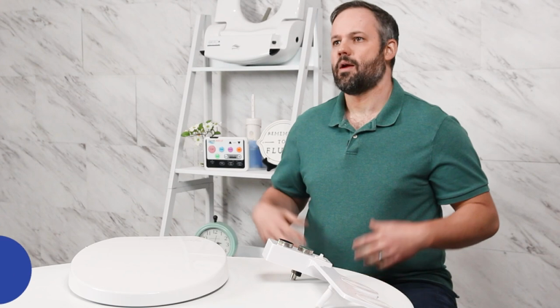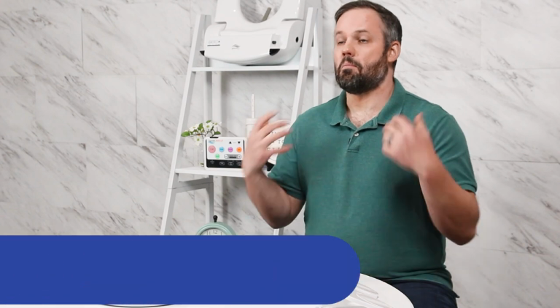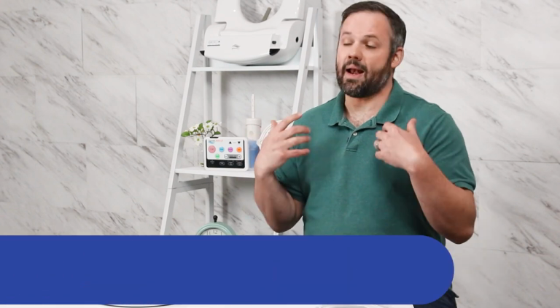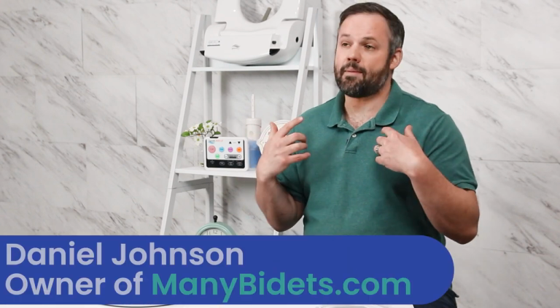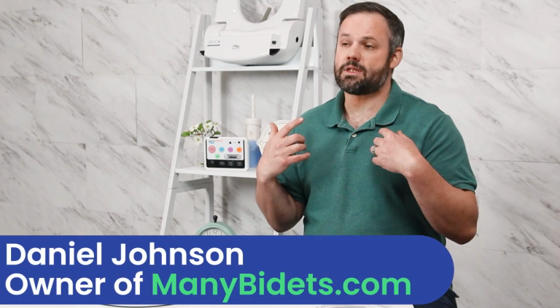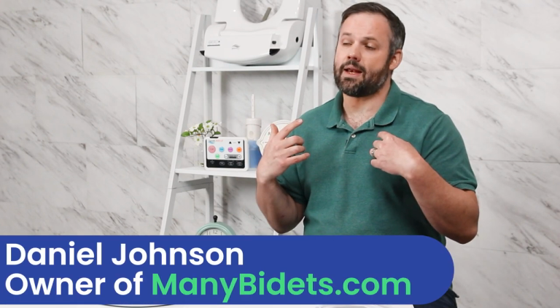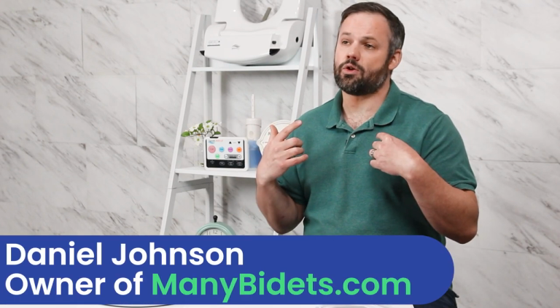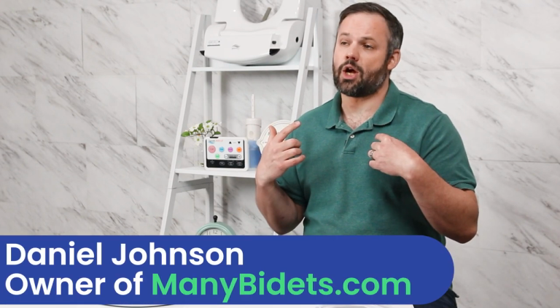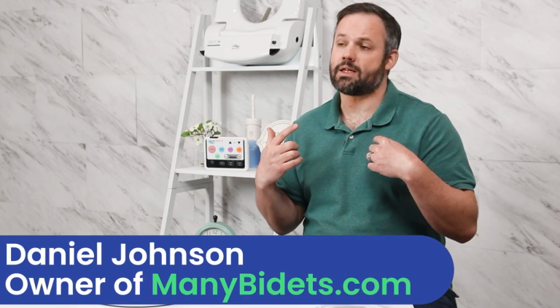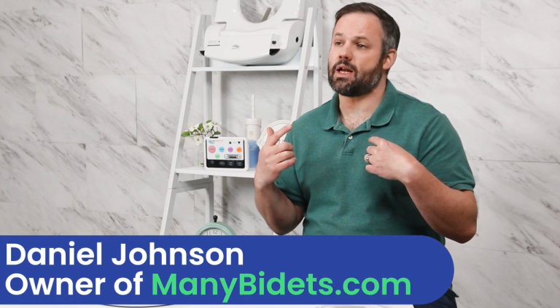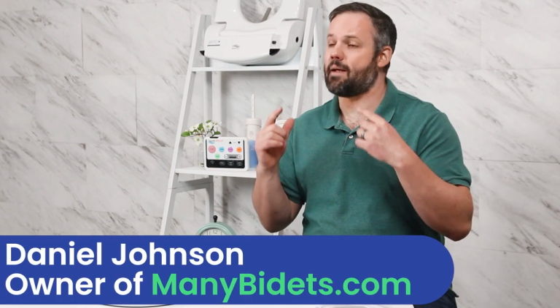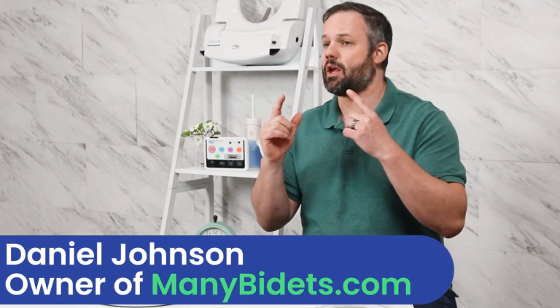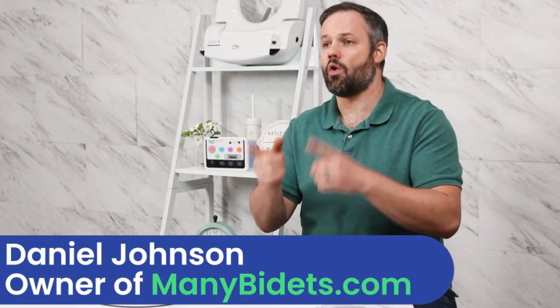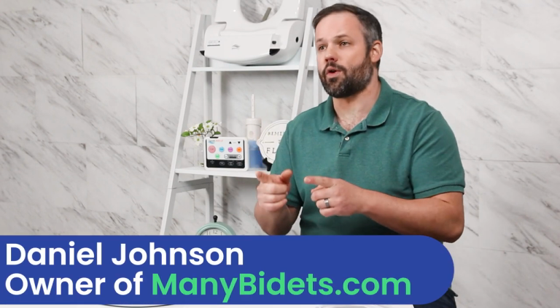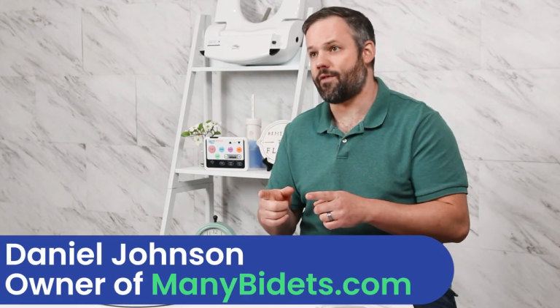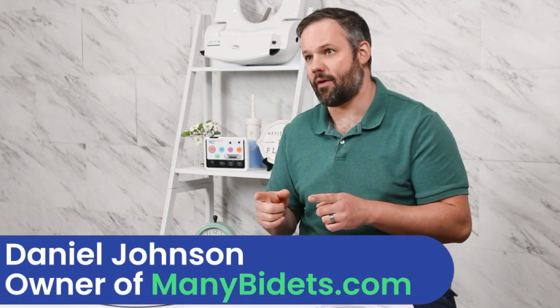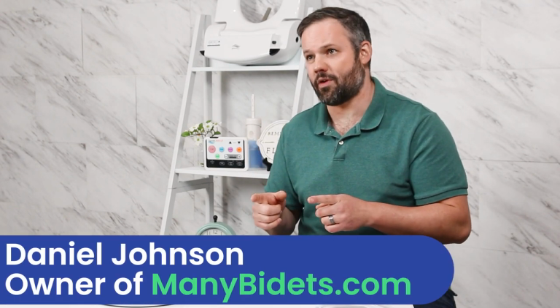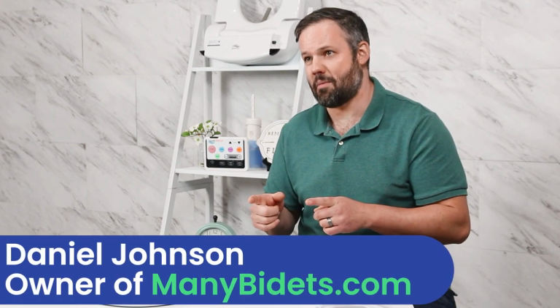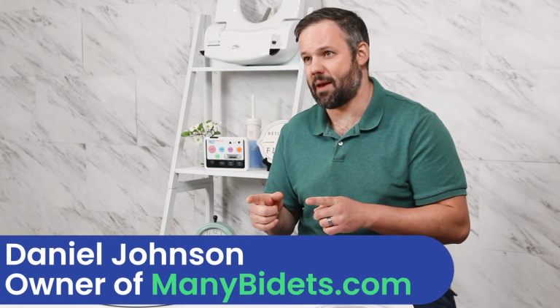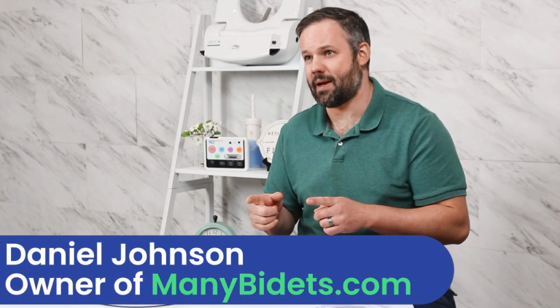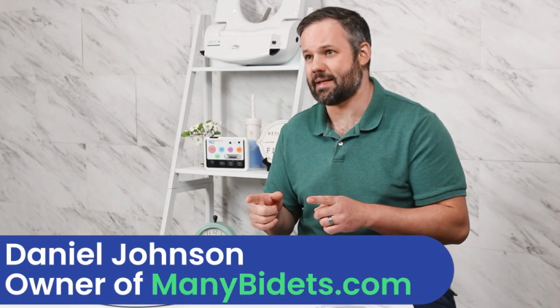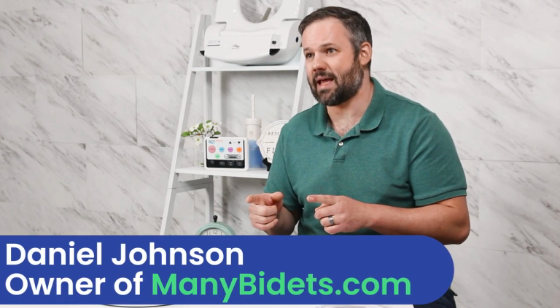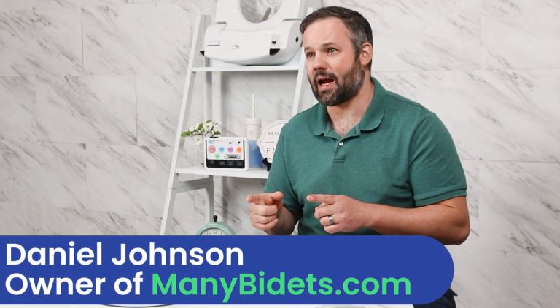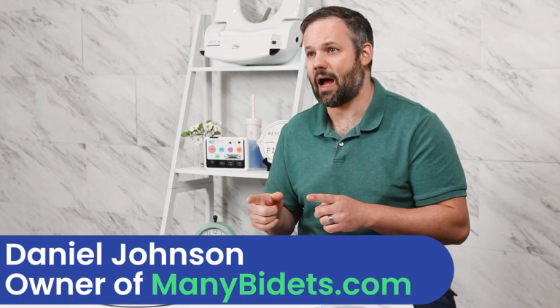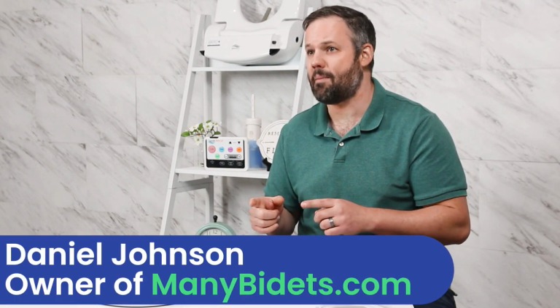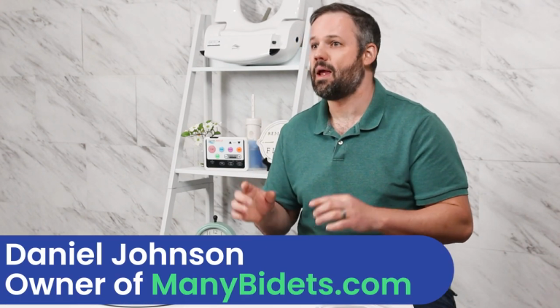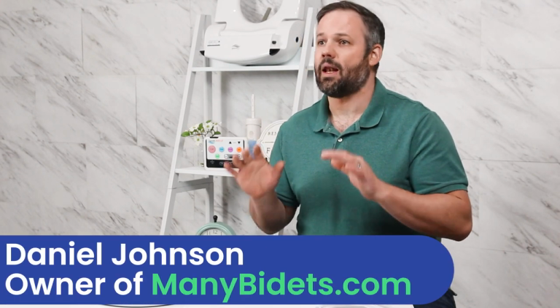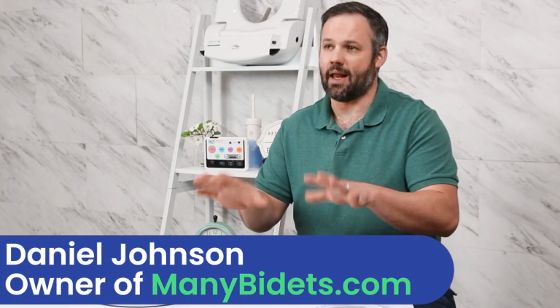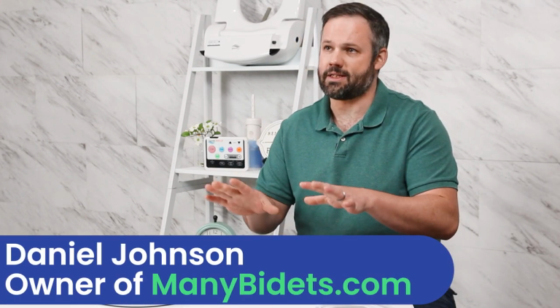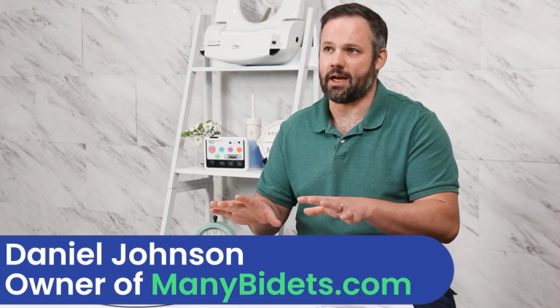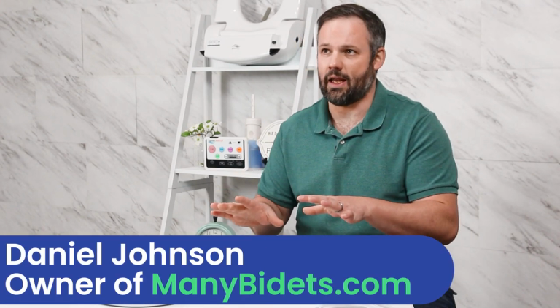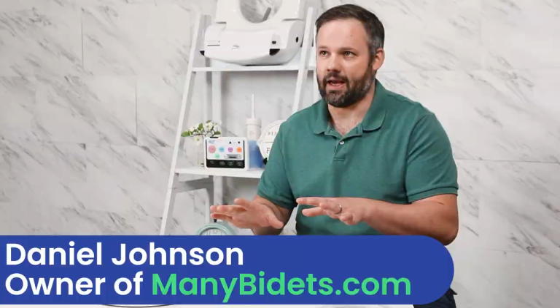My name is Daniel Johnson. I'm the owner and founder of ManyBidets.com. Let's get clean.